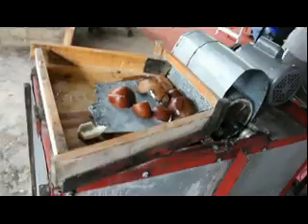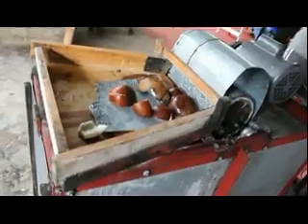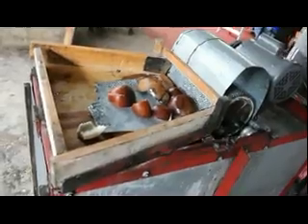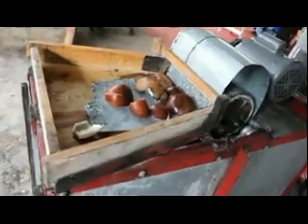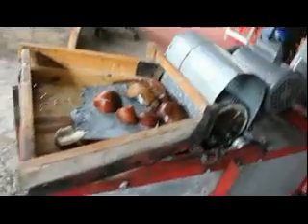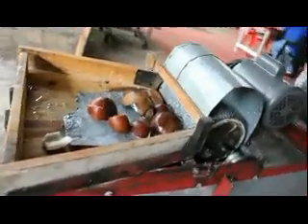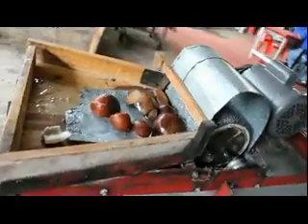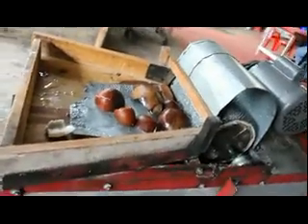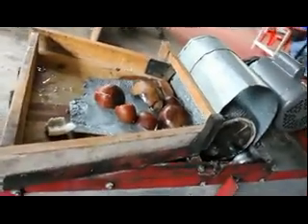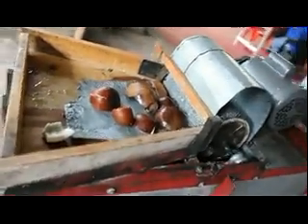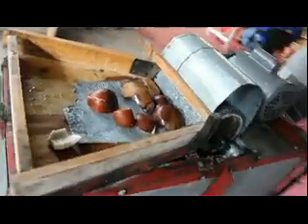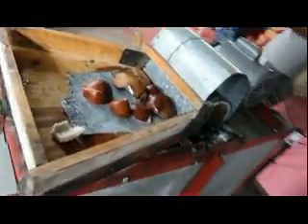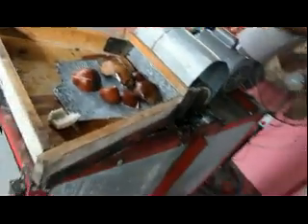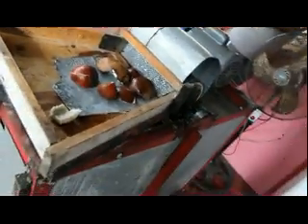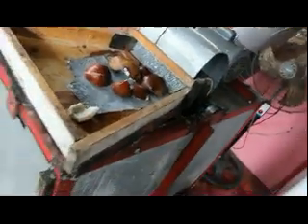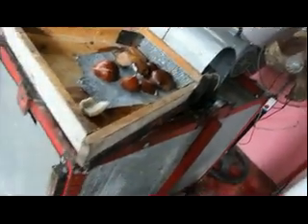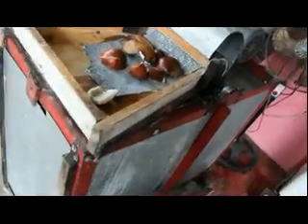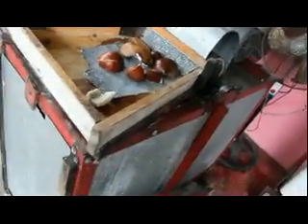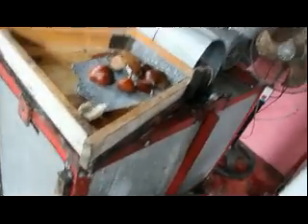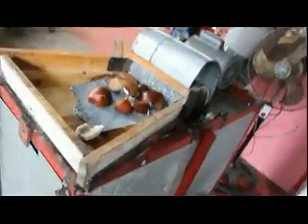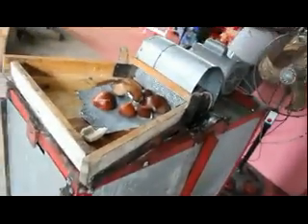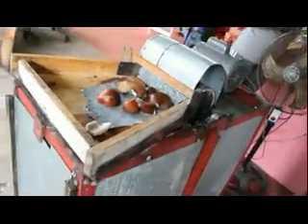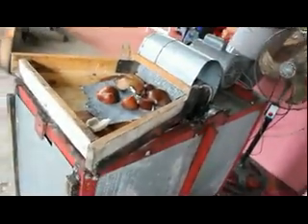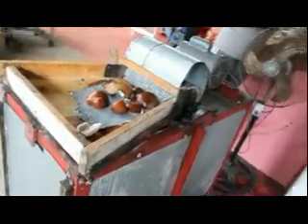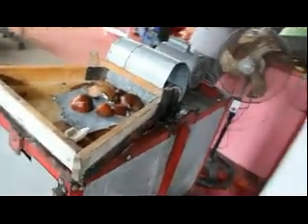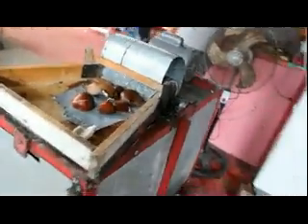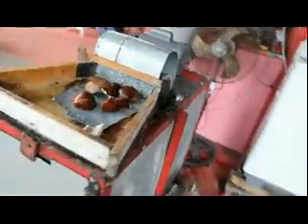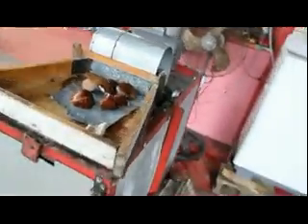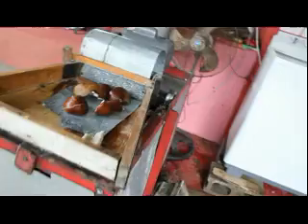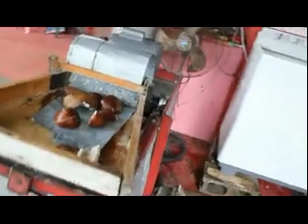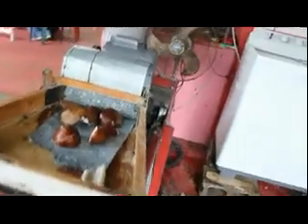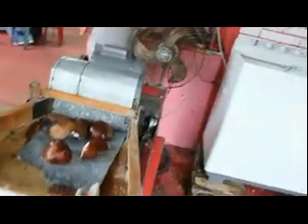This is a hot coconut grating machine. You're going to plug it up.